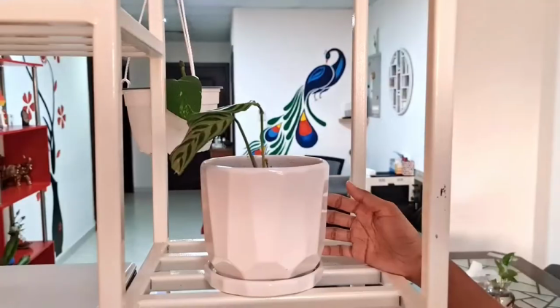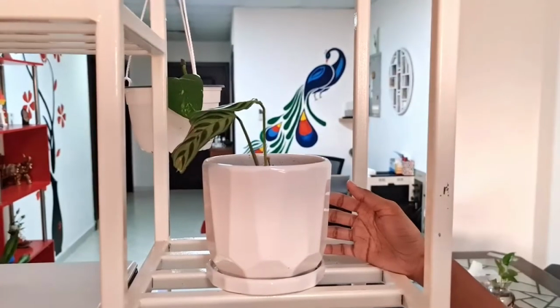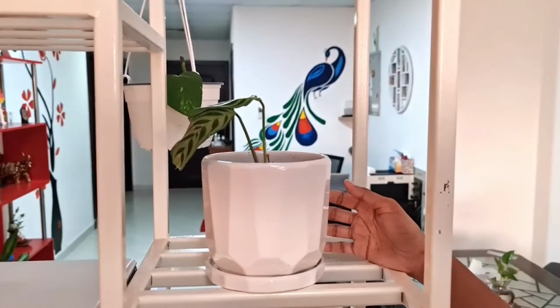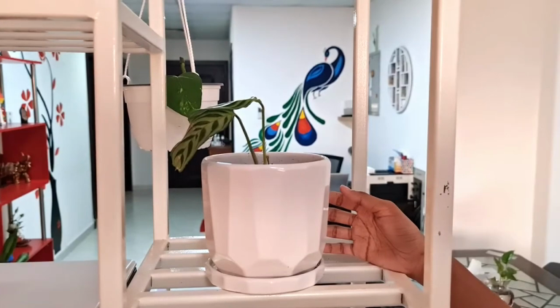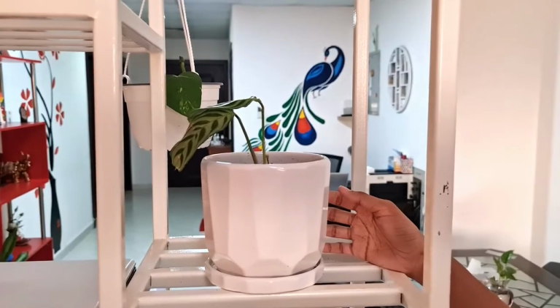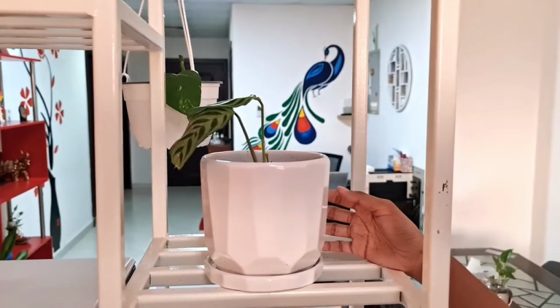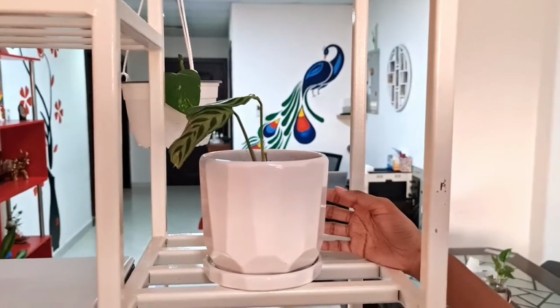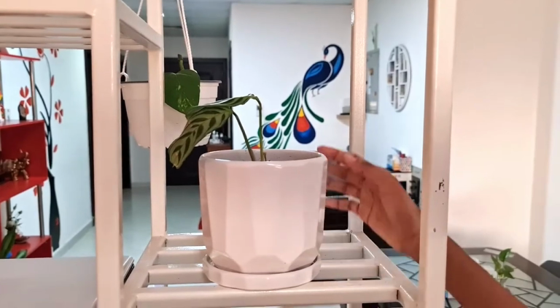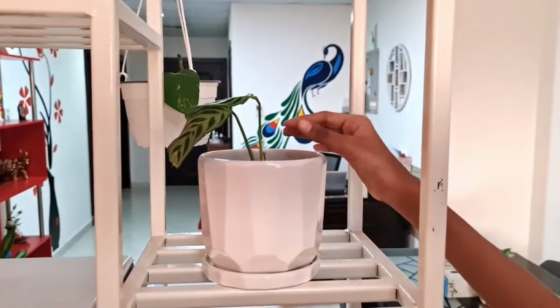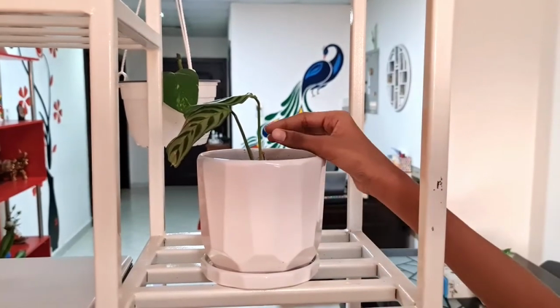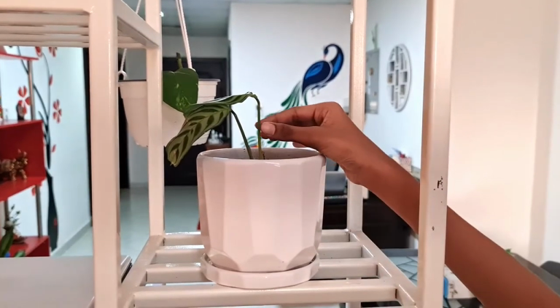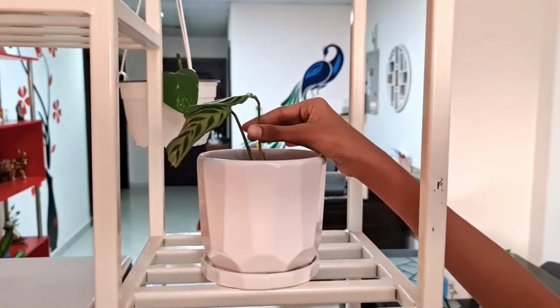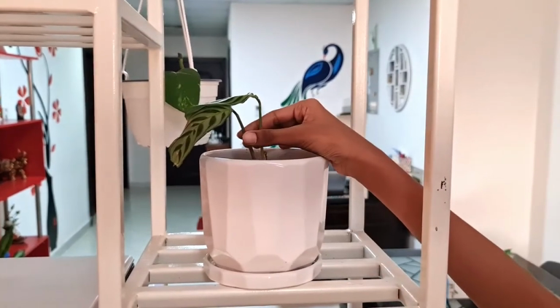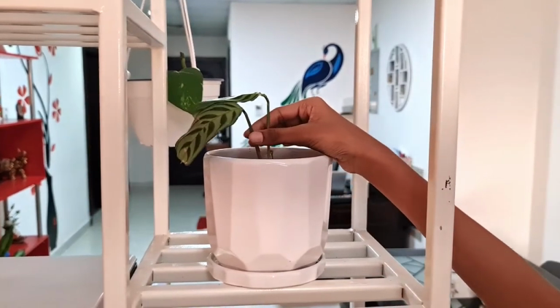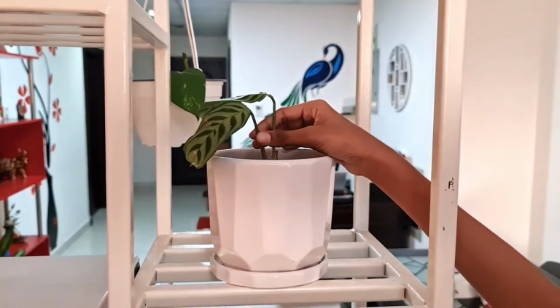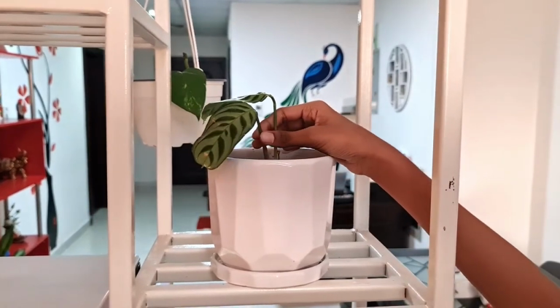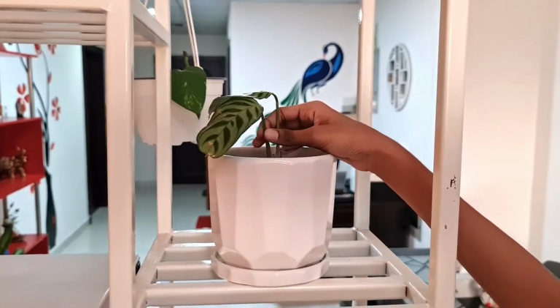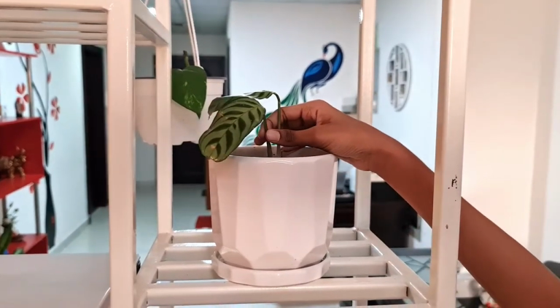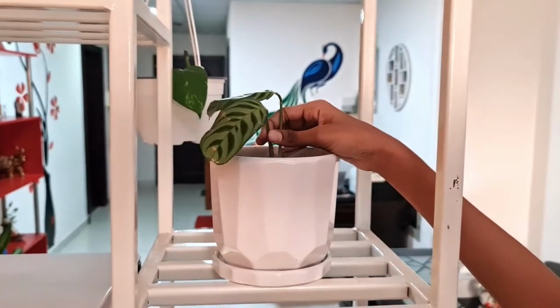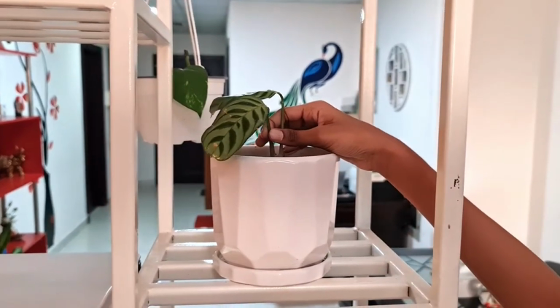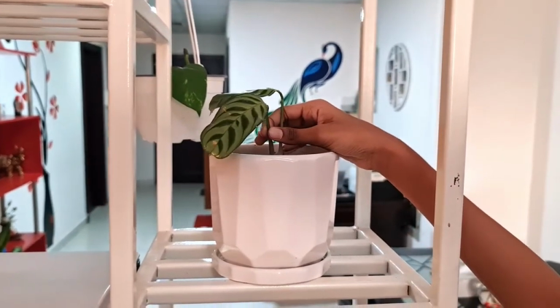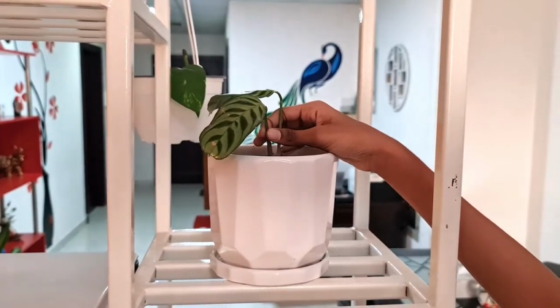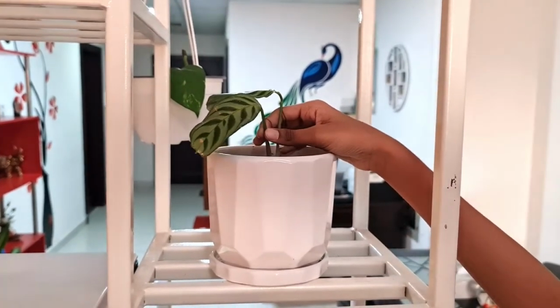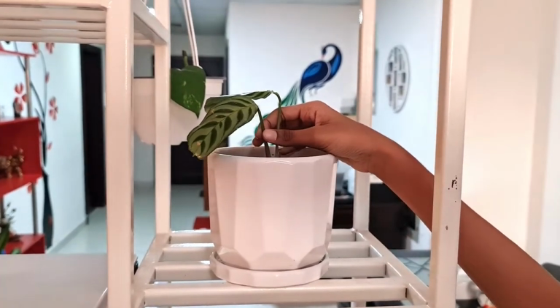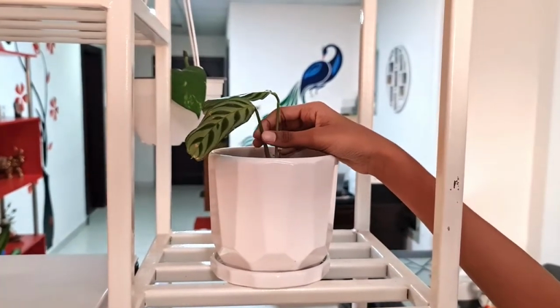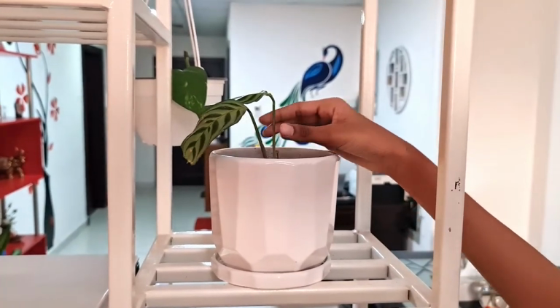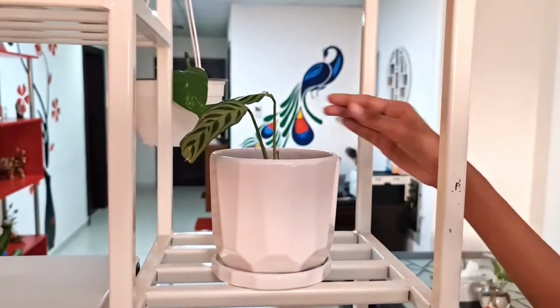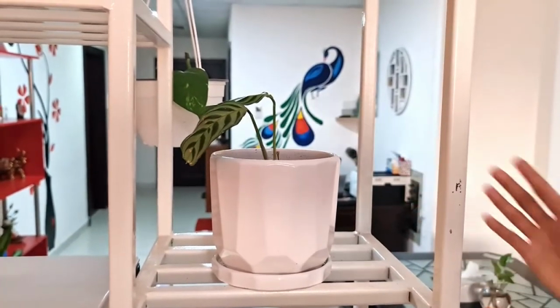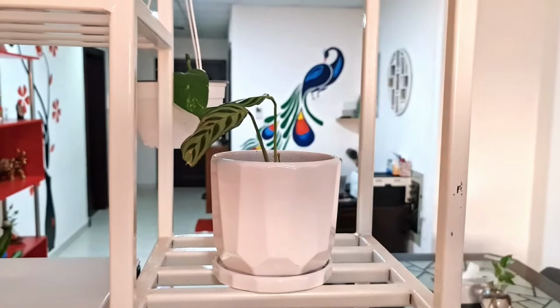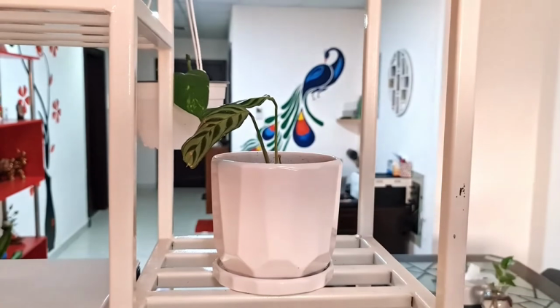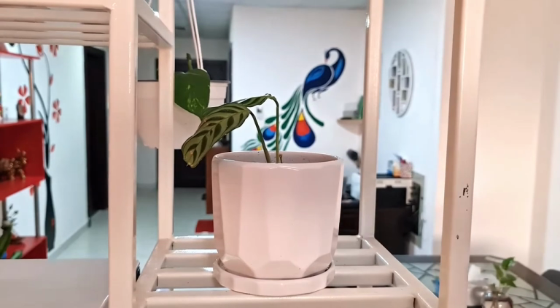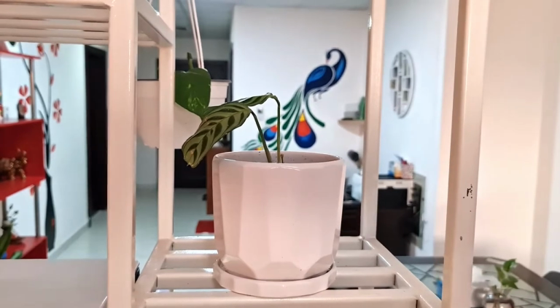Here we have the prayer plant. It's a very small plant and we only have two leaves.